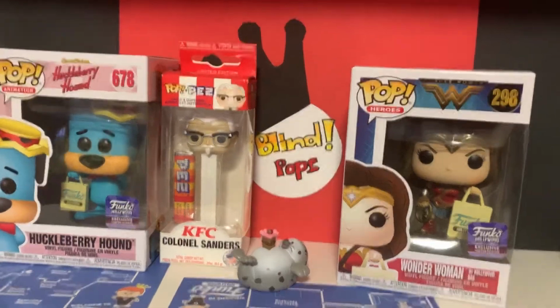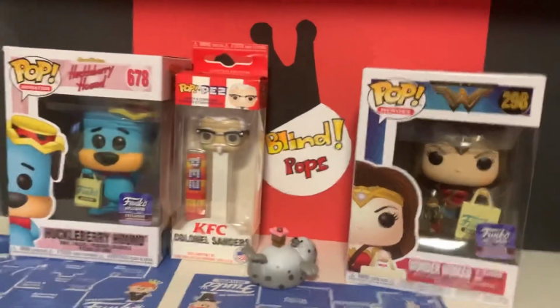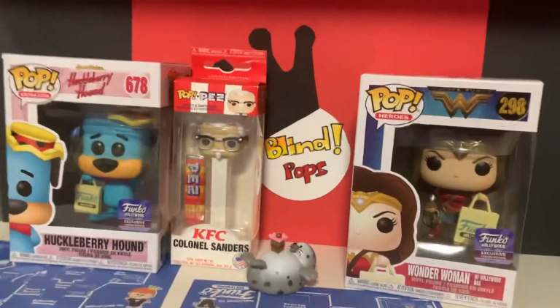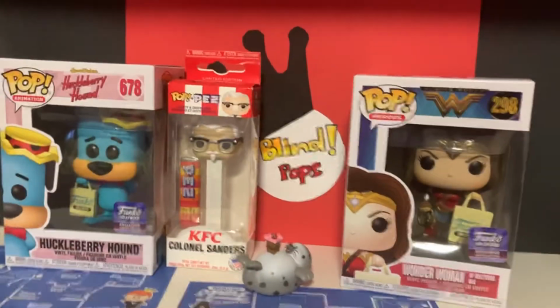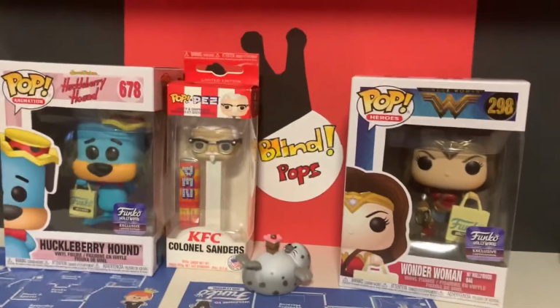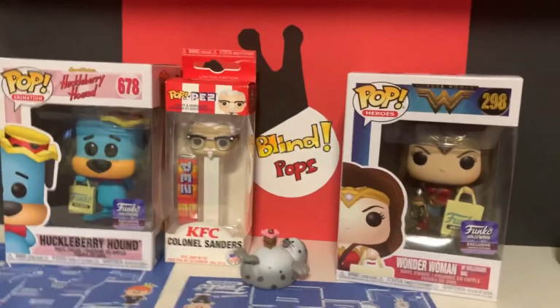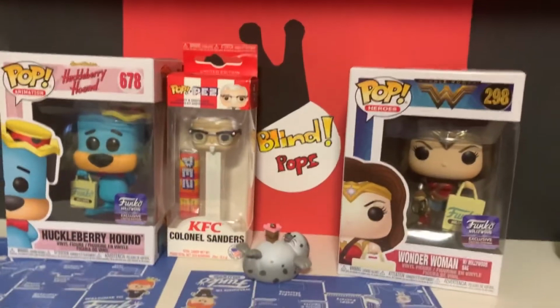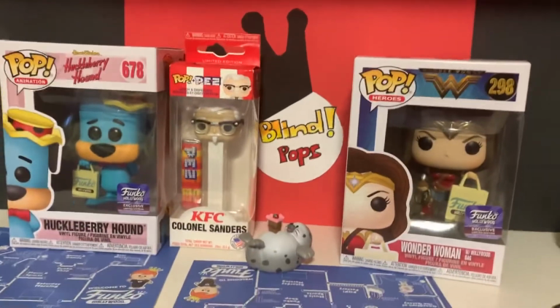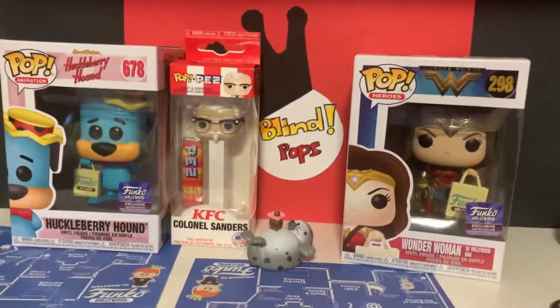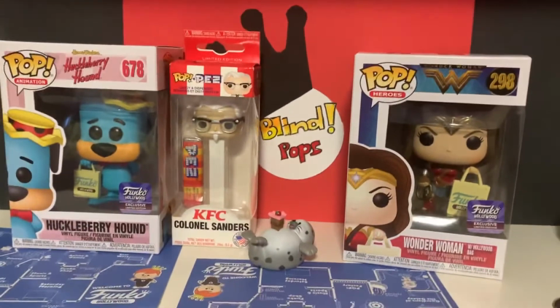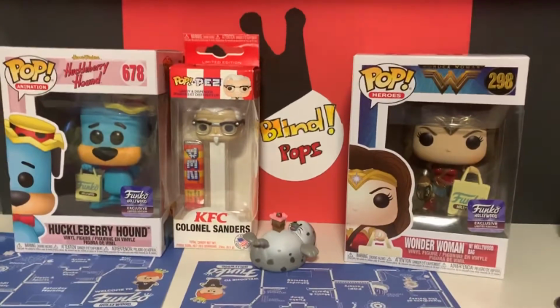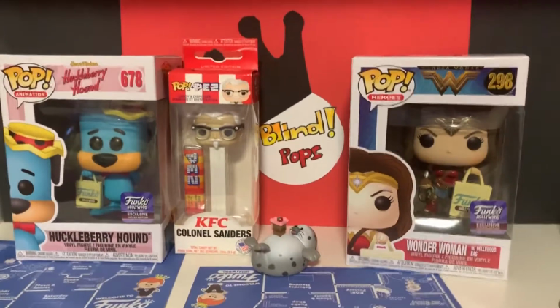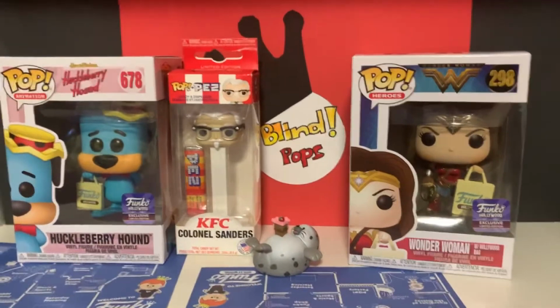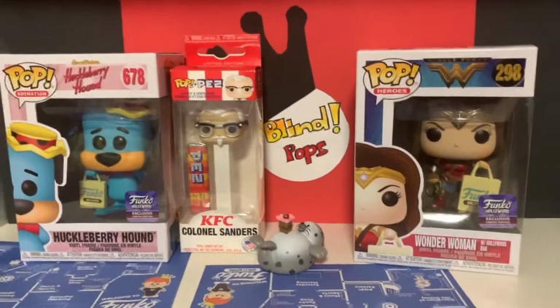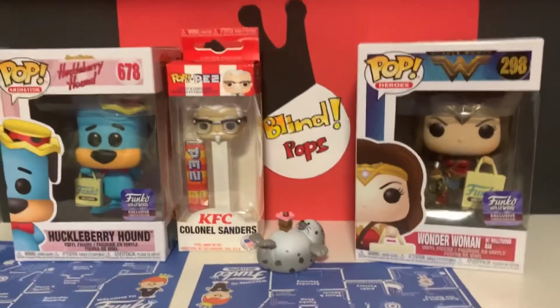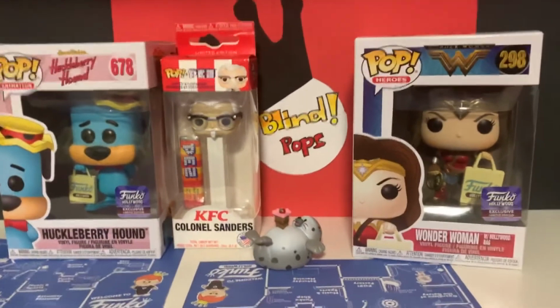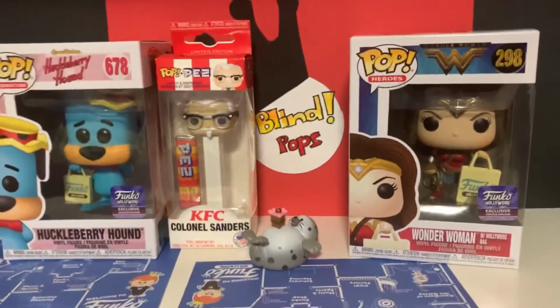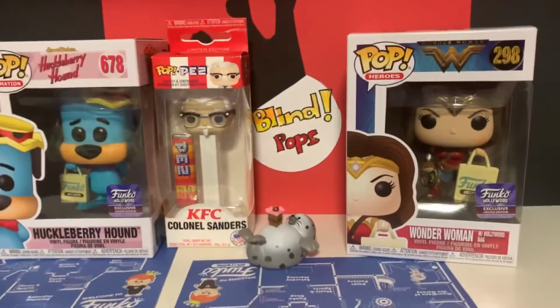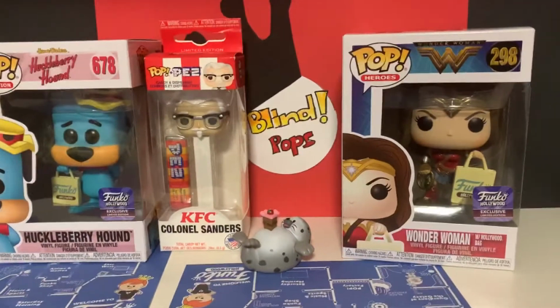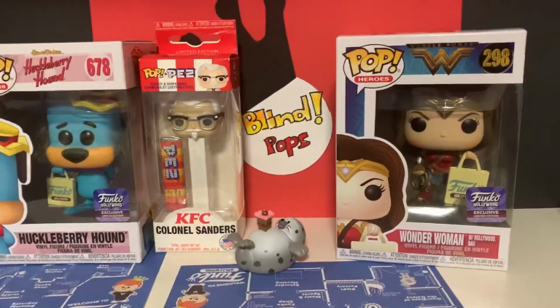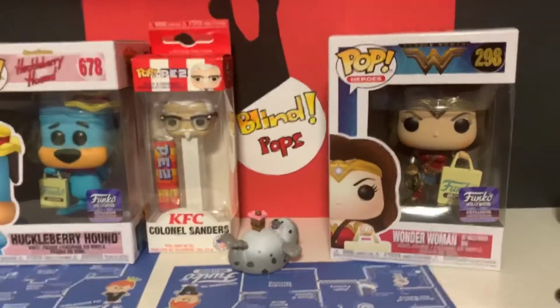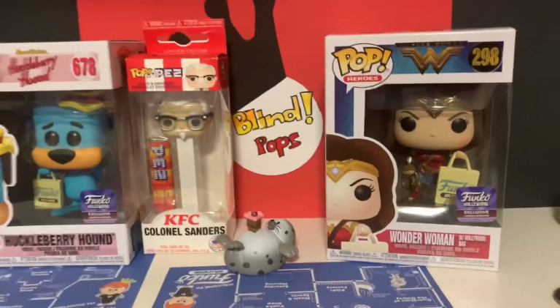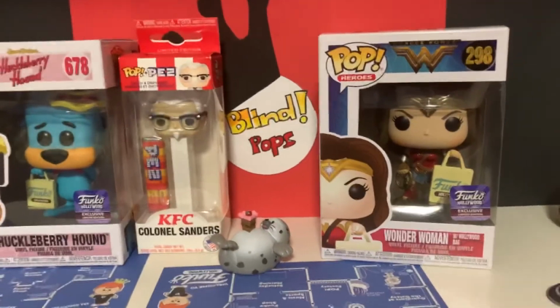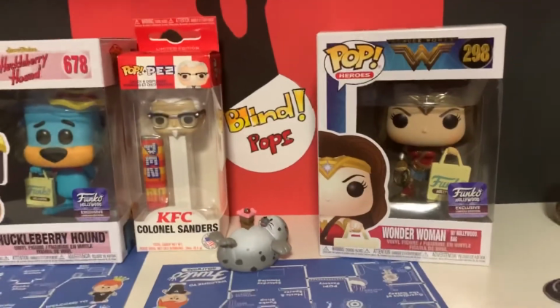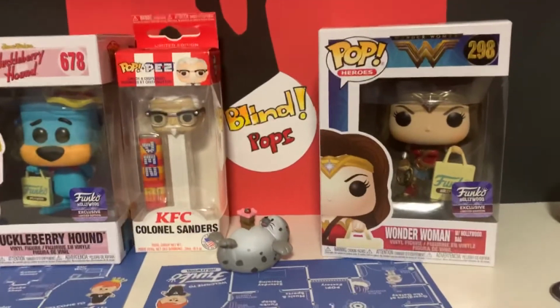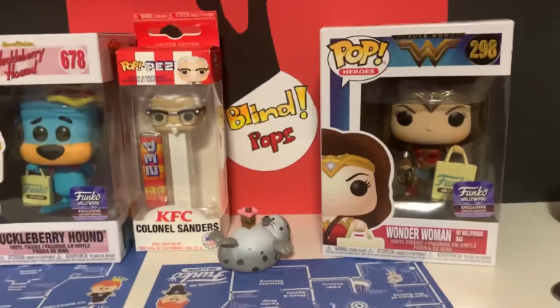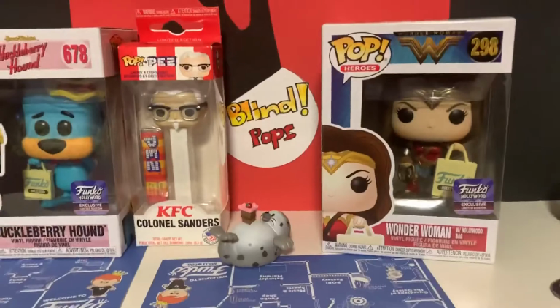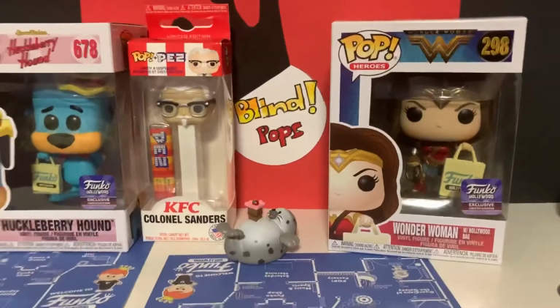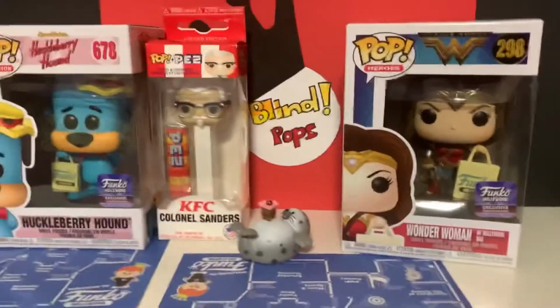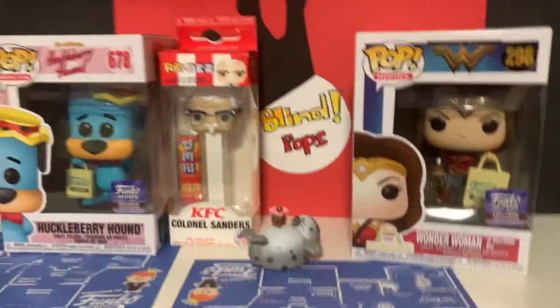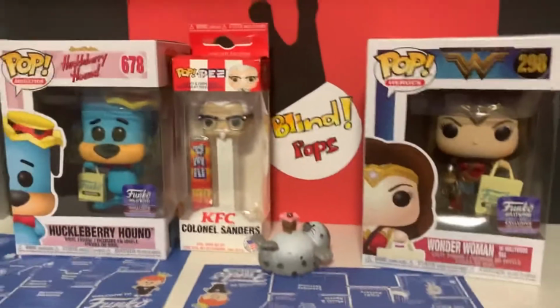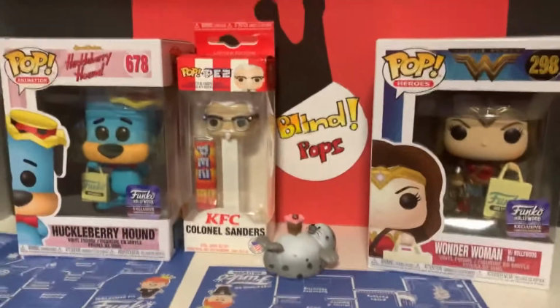Hey guys, welcome back to Blind Pops. Today I have the stuff that I got at Funko Hollywood.